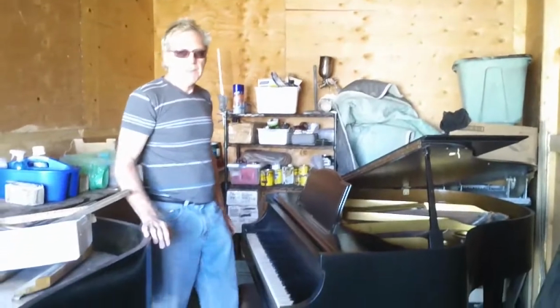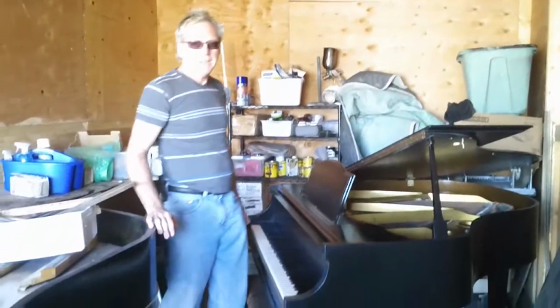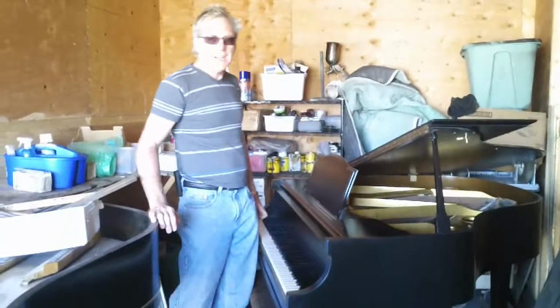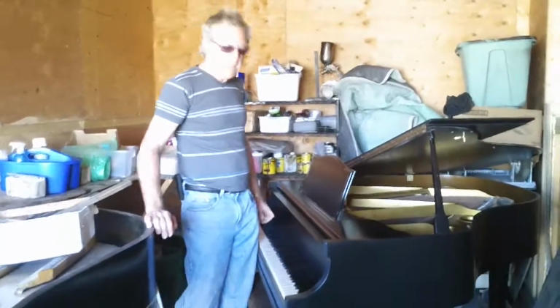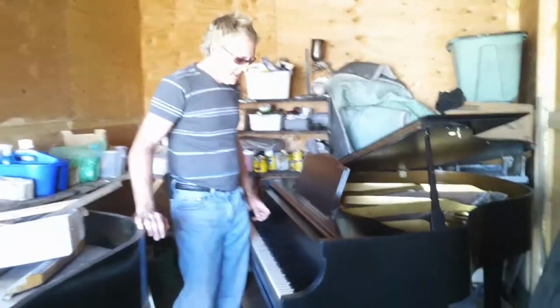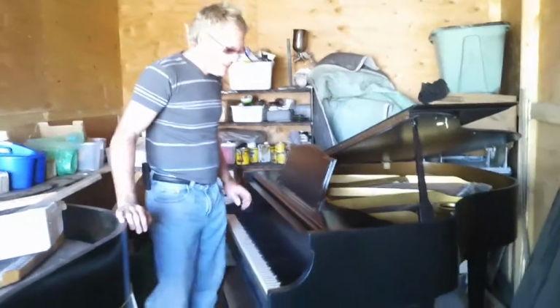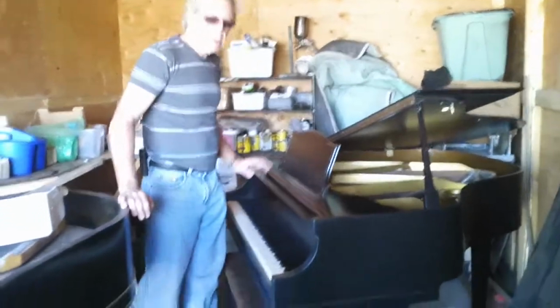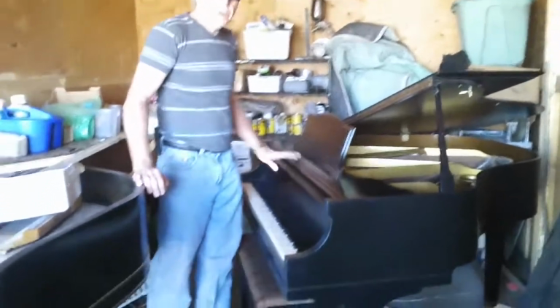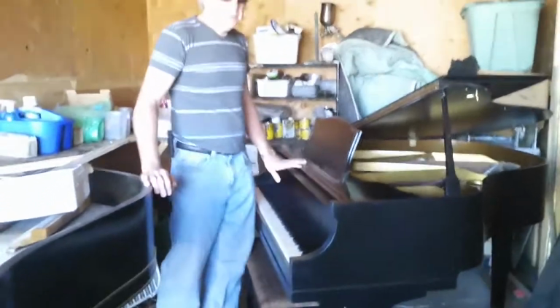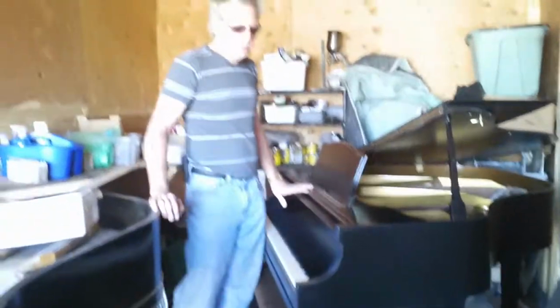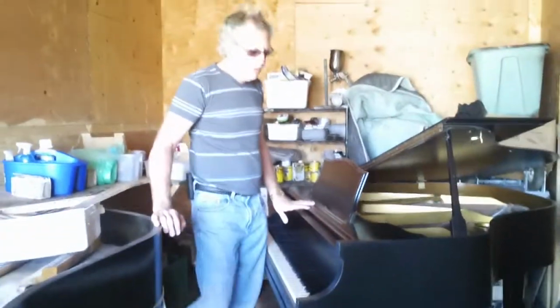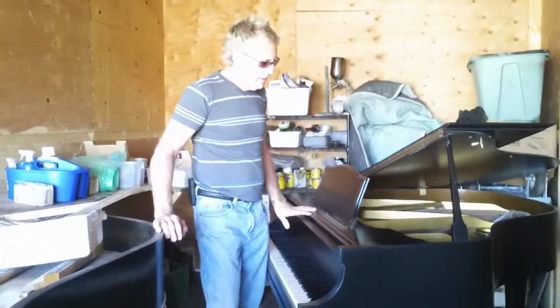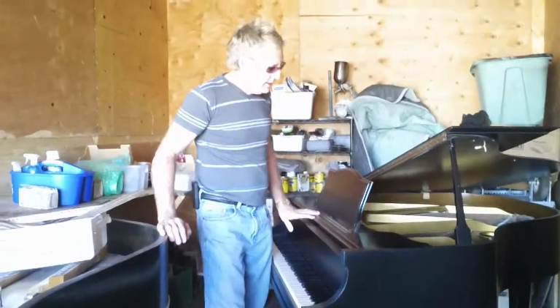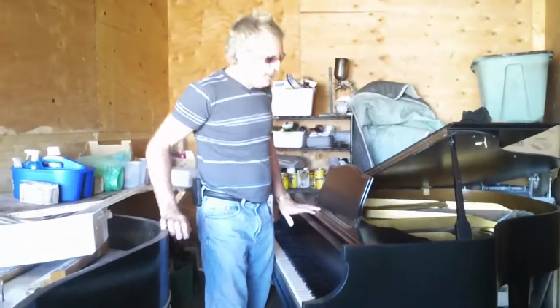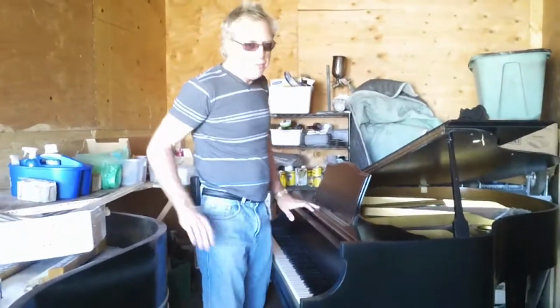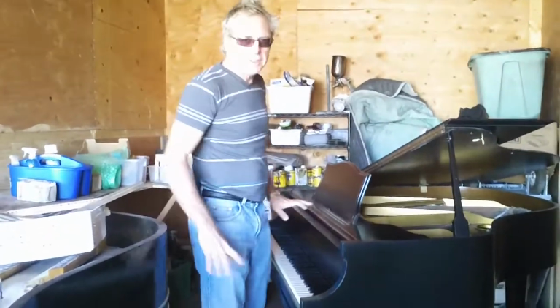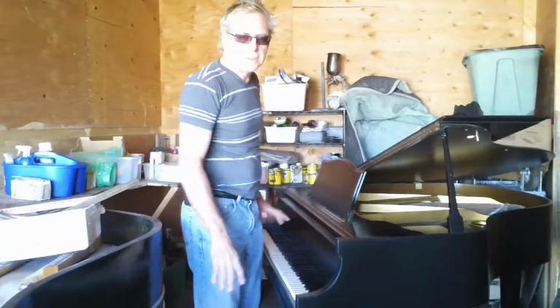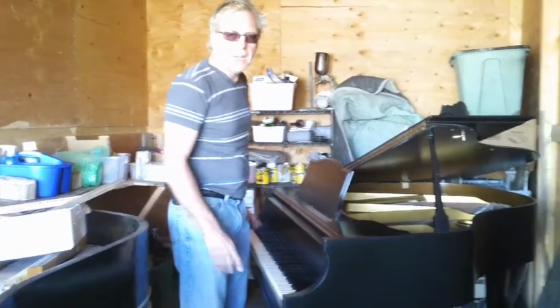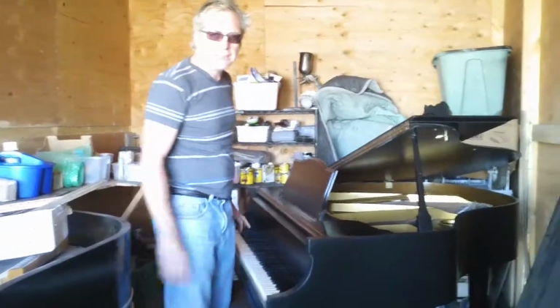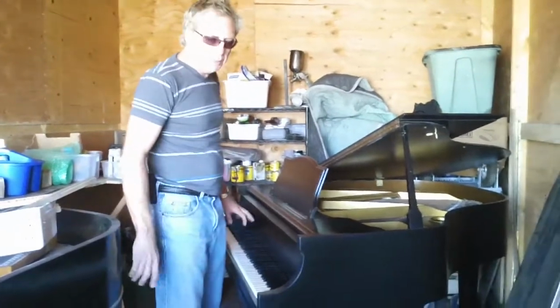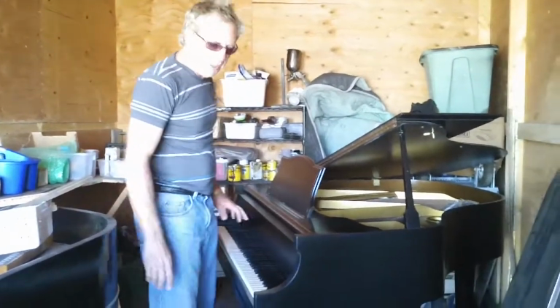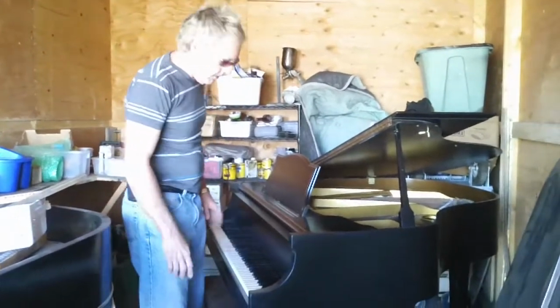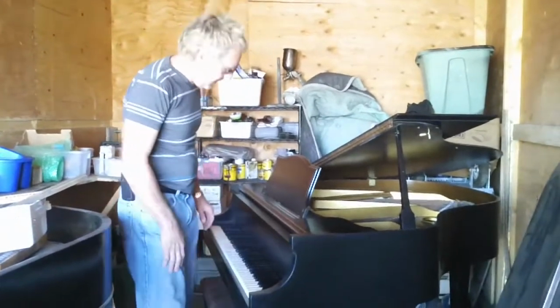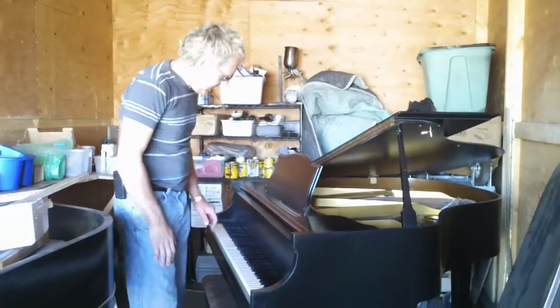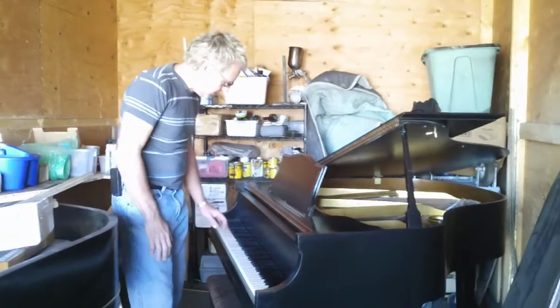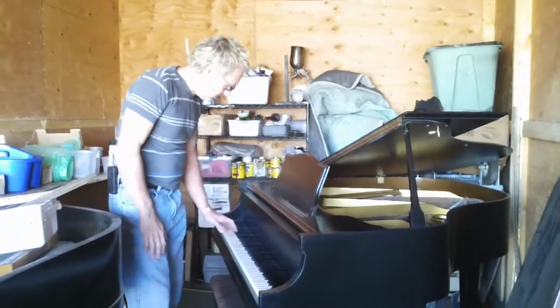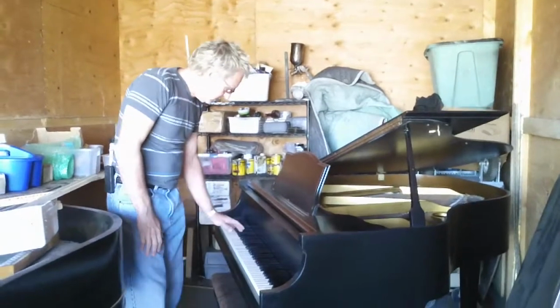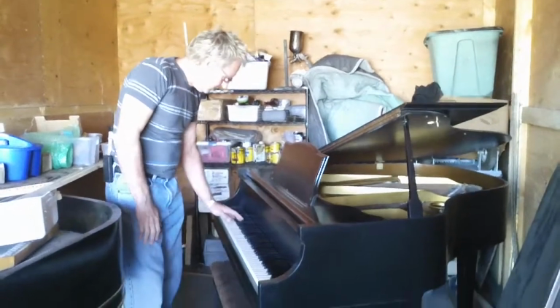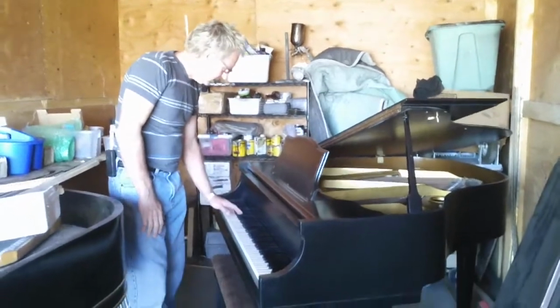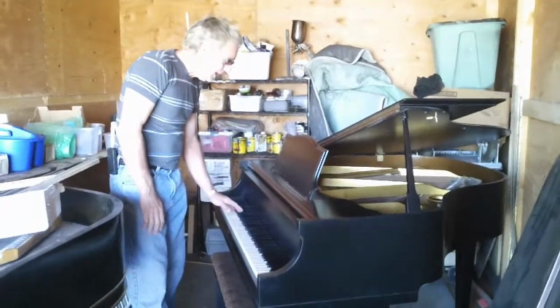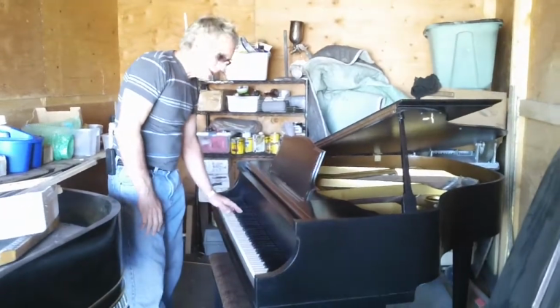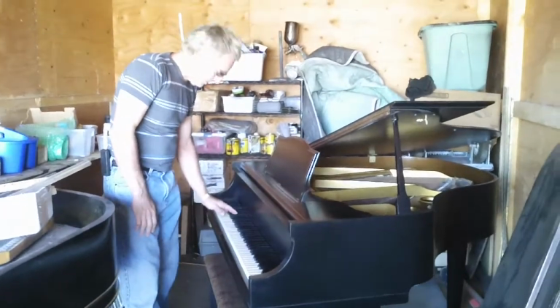Hey, it's Scott again. This is the Wurlitzer. It's five foot. This is a lot smaller than the Everson Ellington.